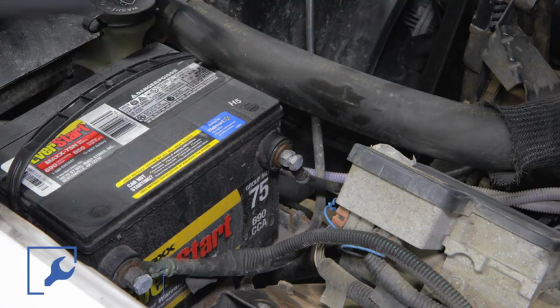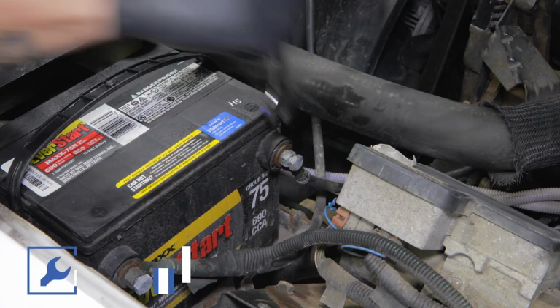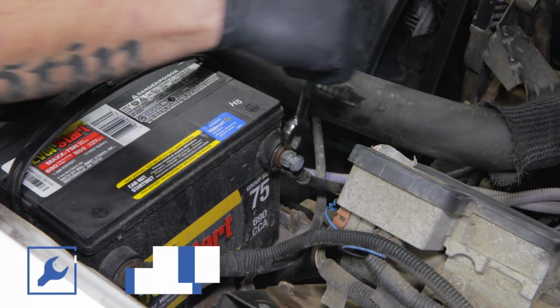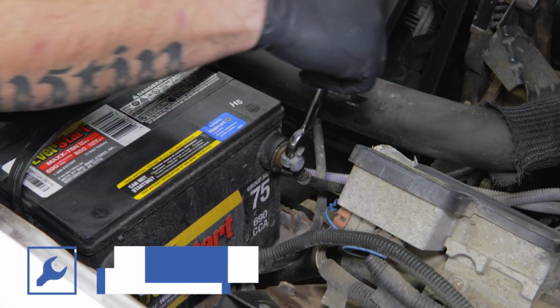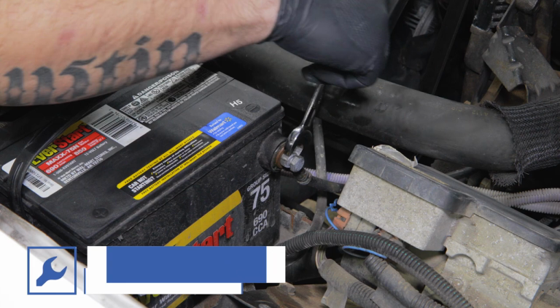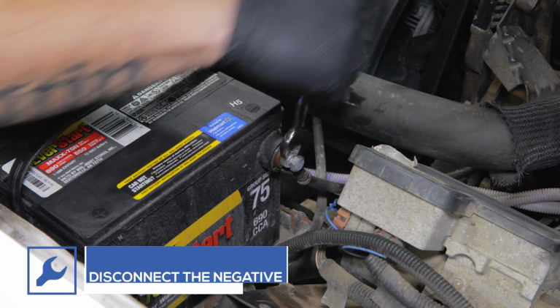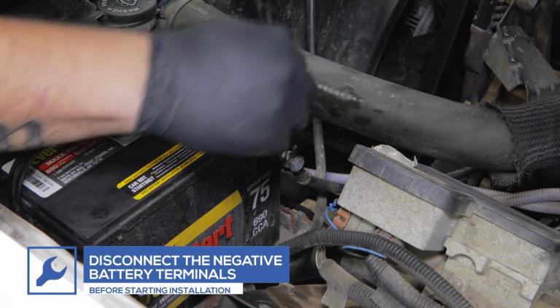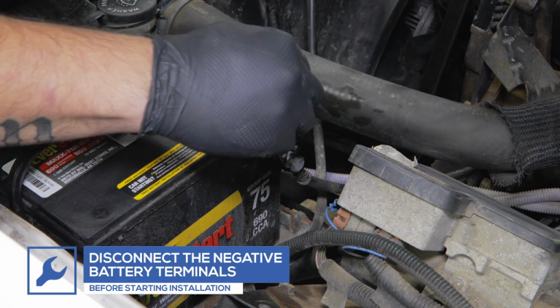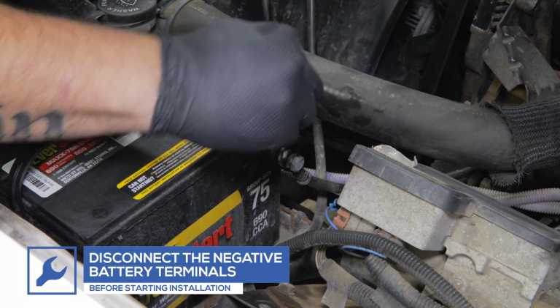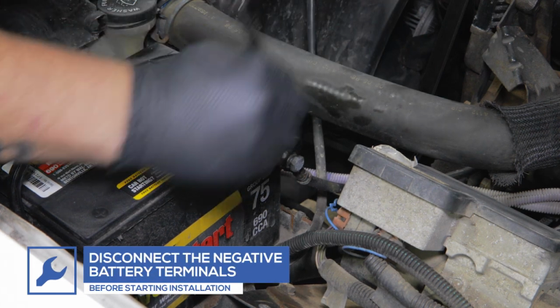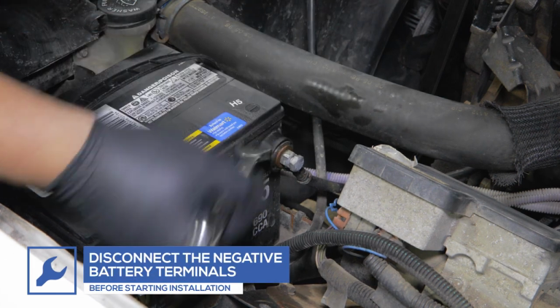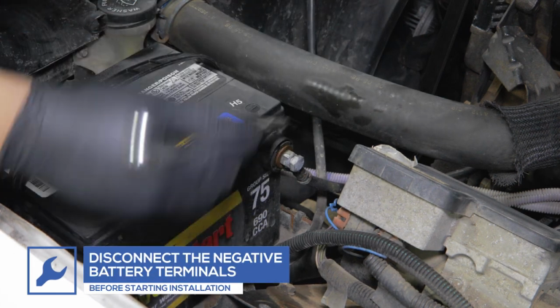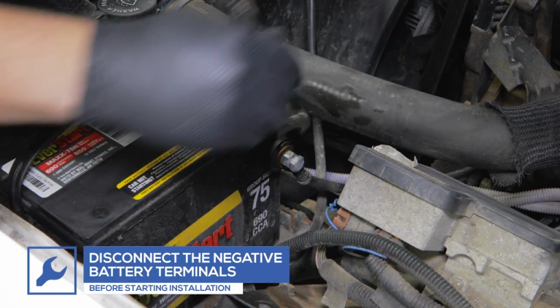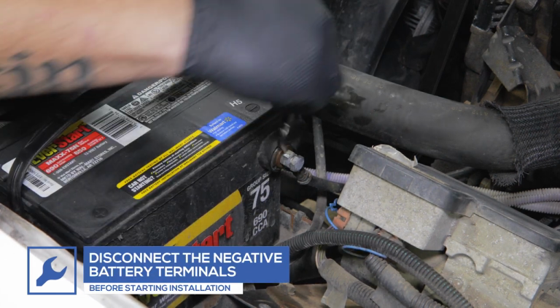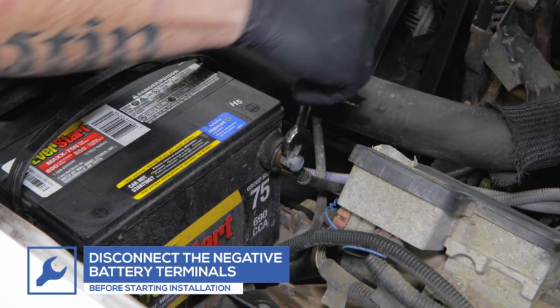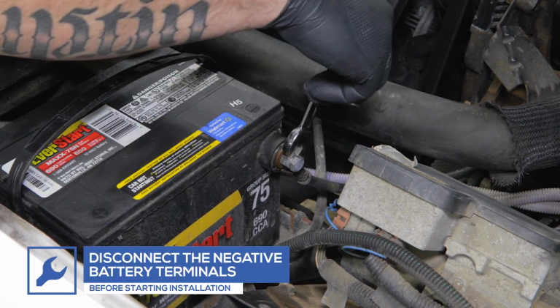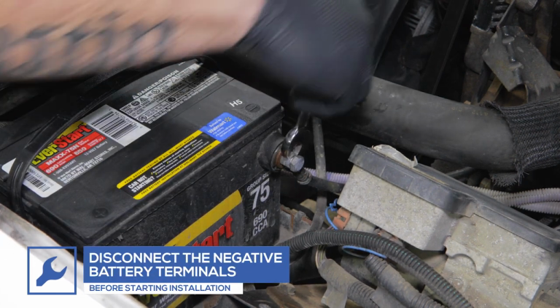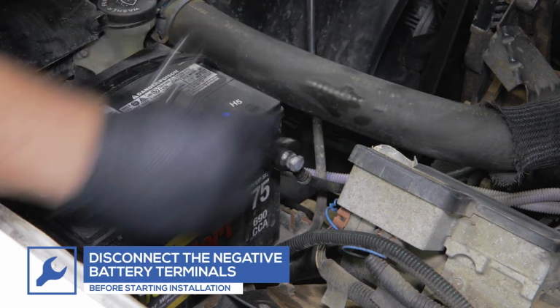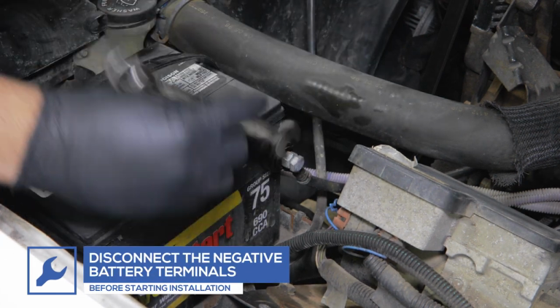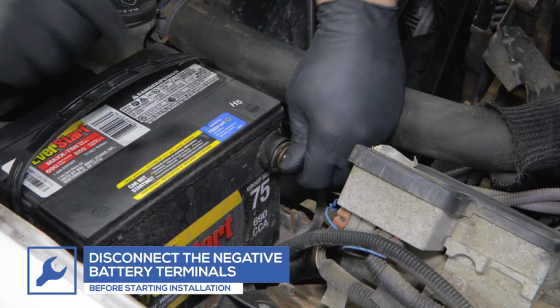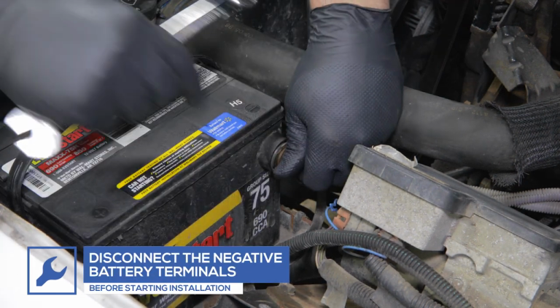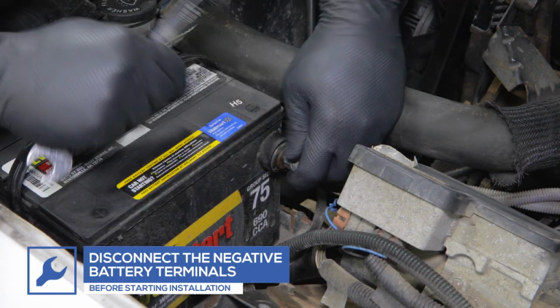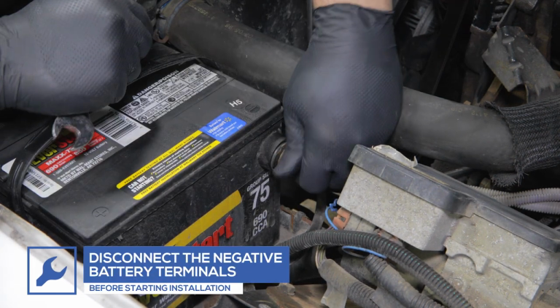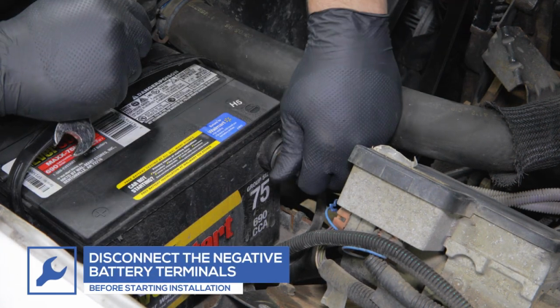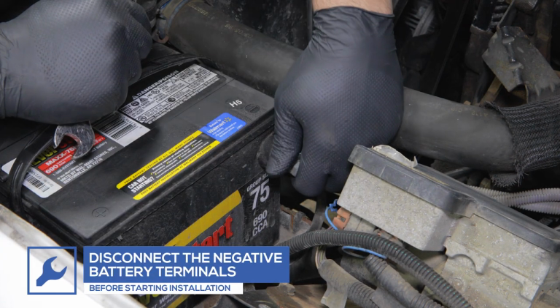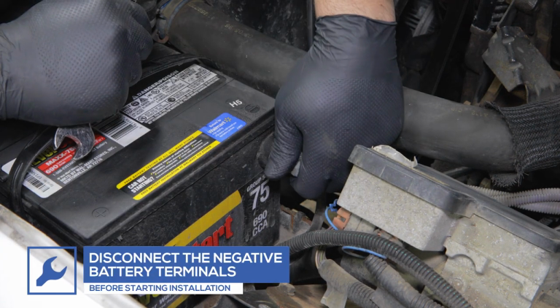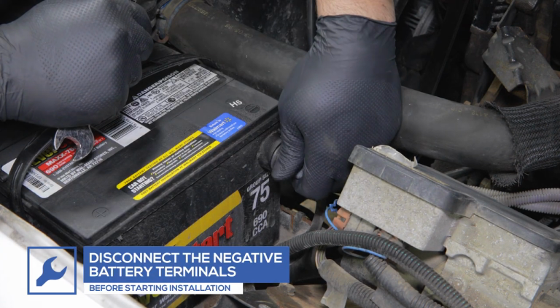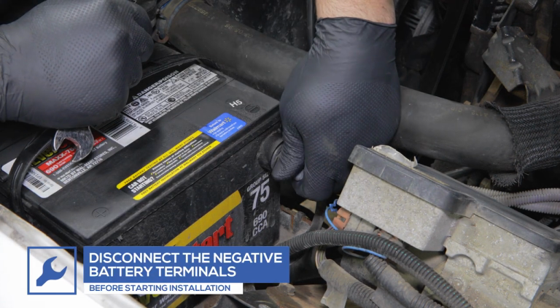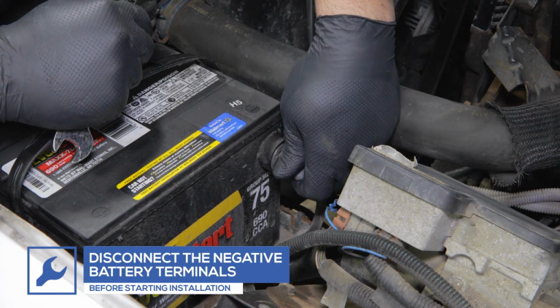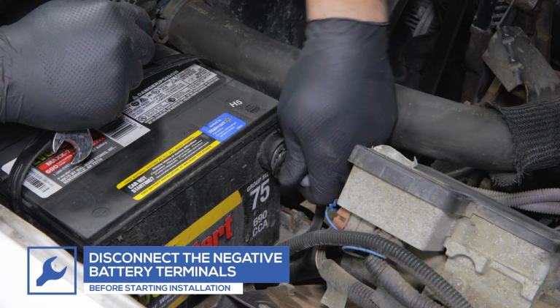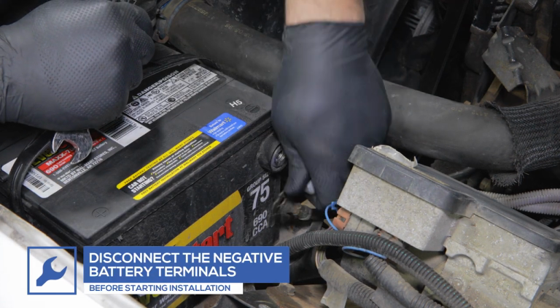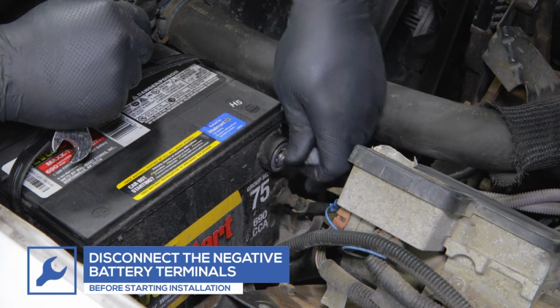For safety, disconnect both negative battery terminals before starting any work on the vehicle.